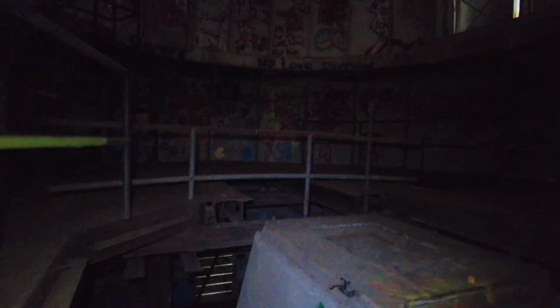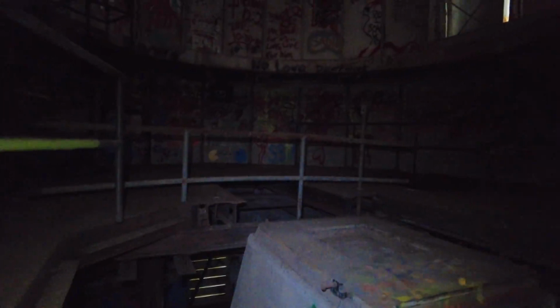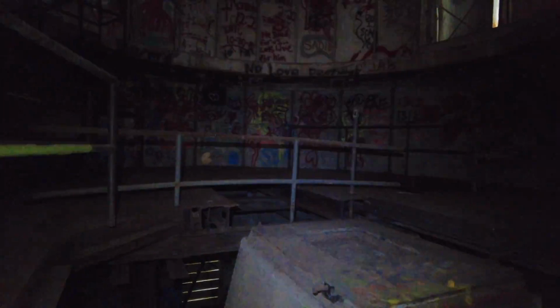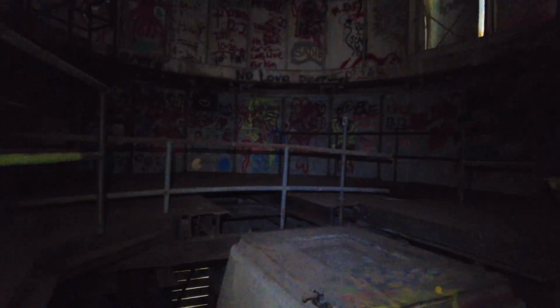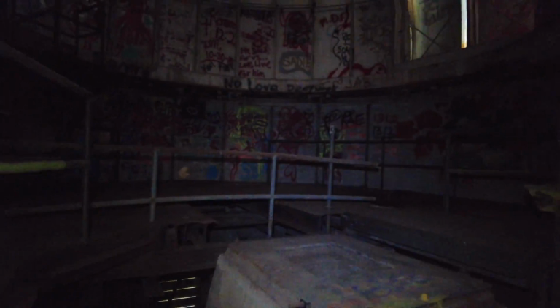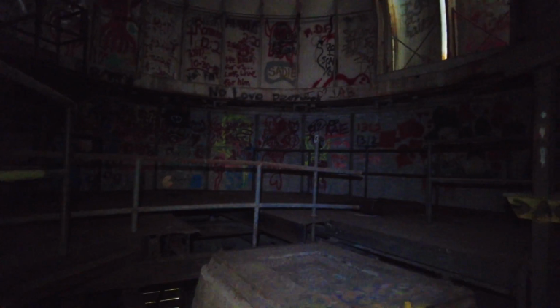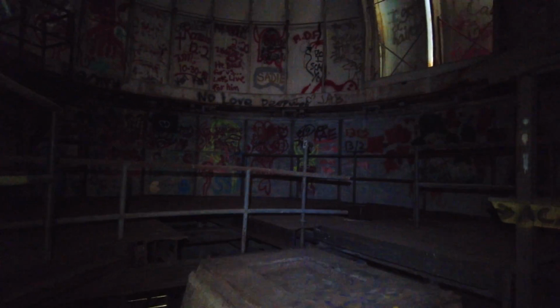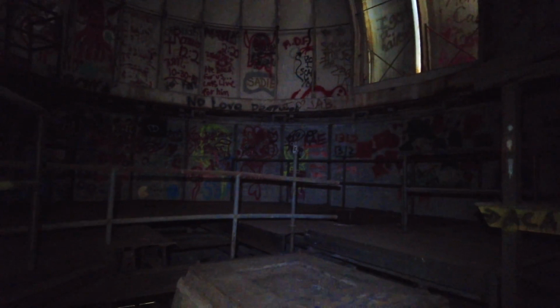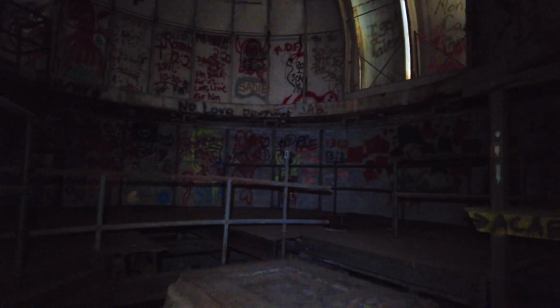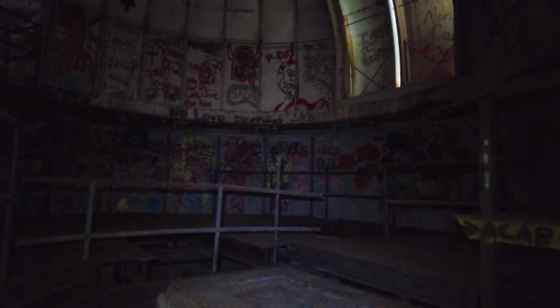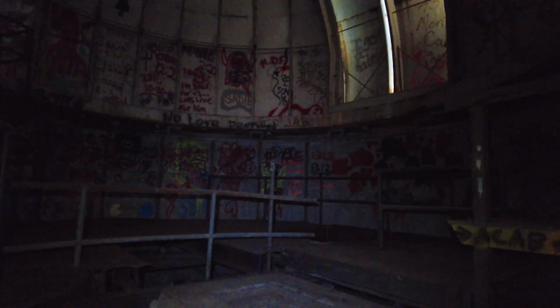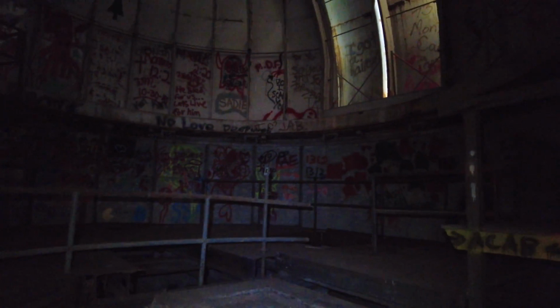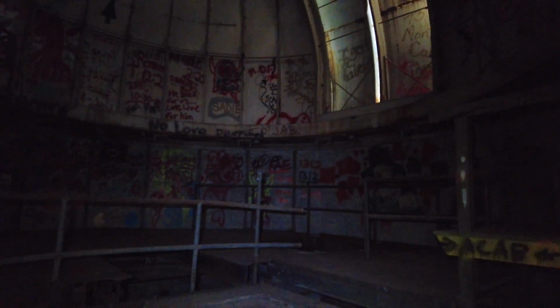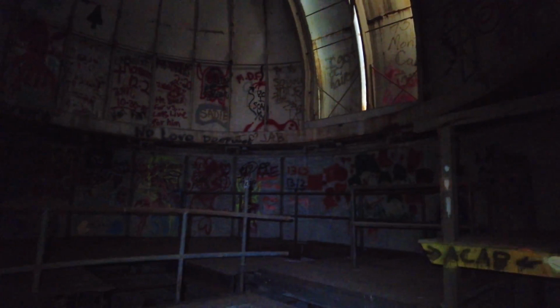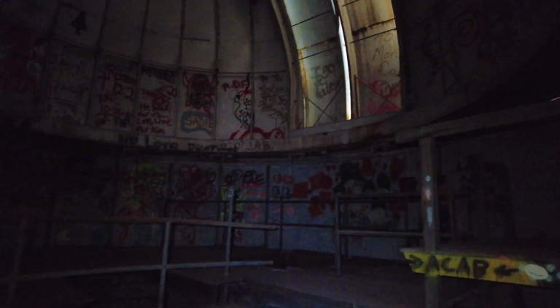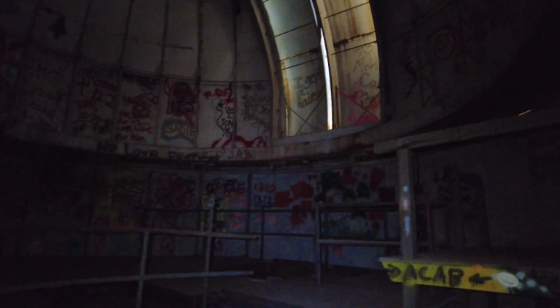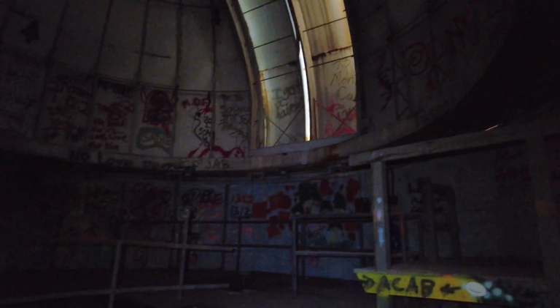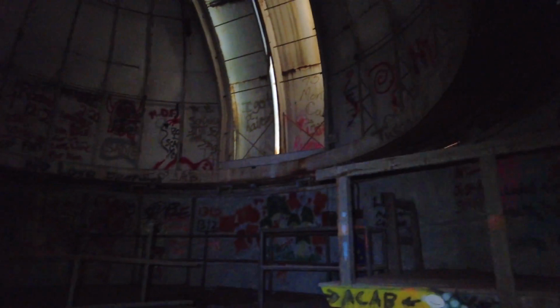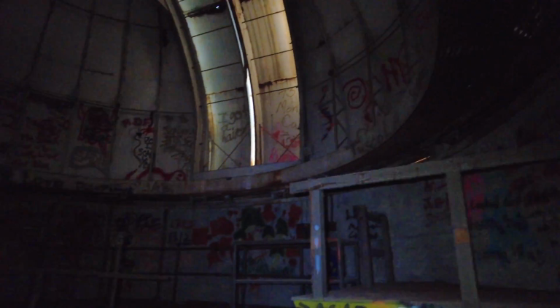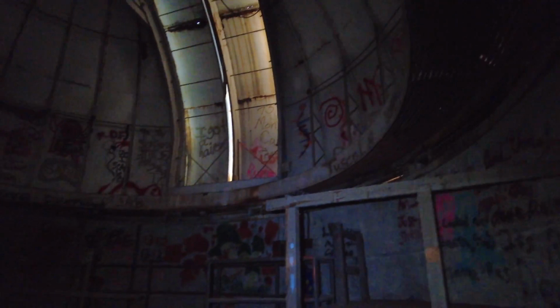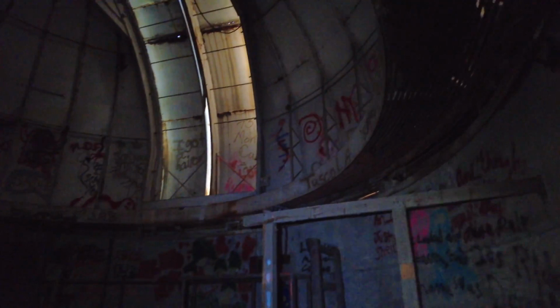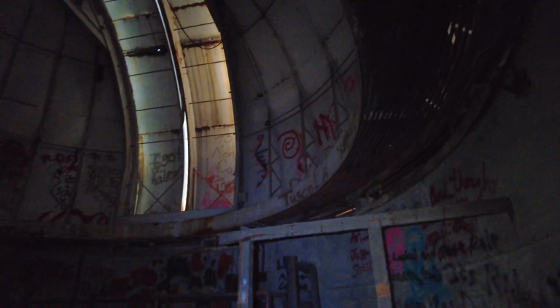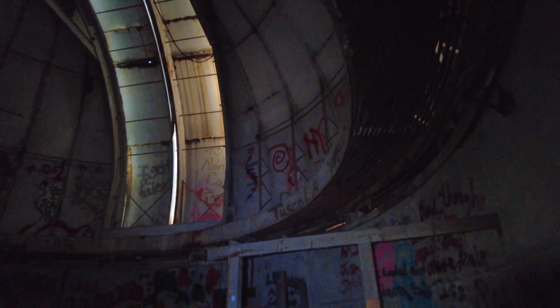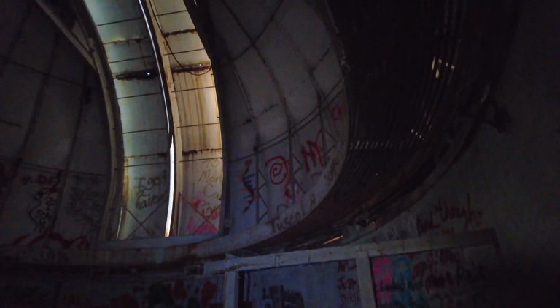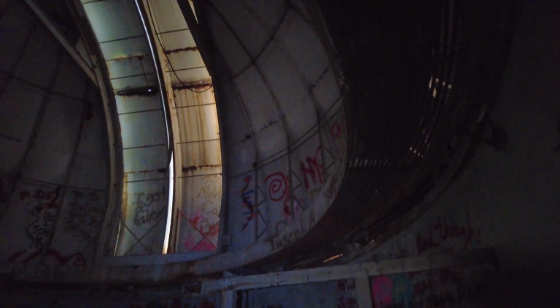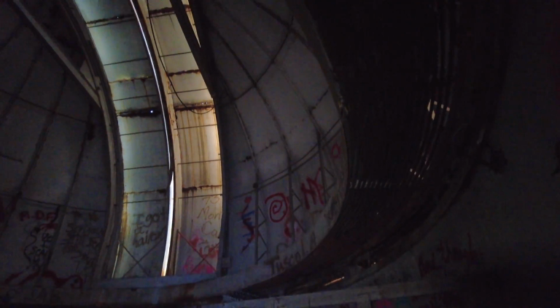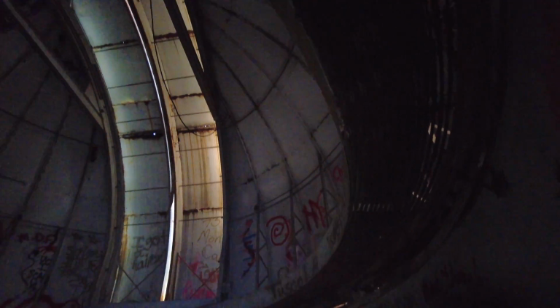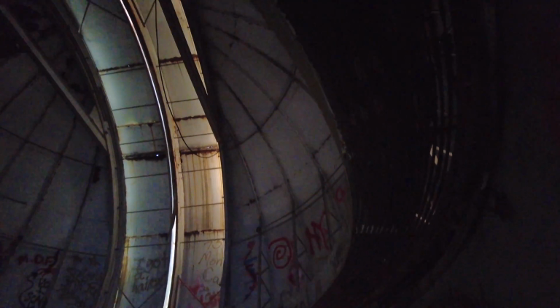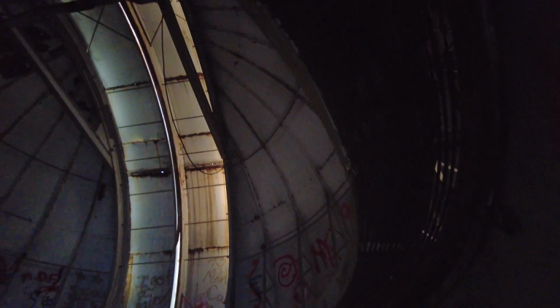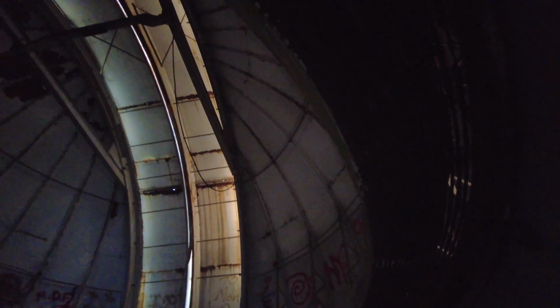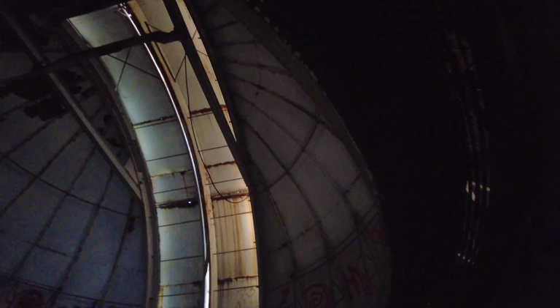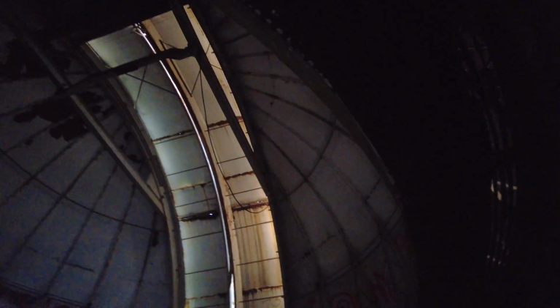Hi guys, I'm going to travel with Austin. I'm Austin. Today I'm here in Illinois and I'm inside an abandoned observatory.